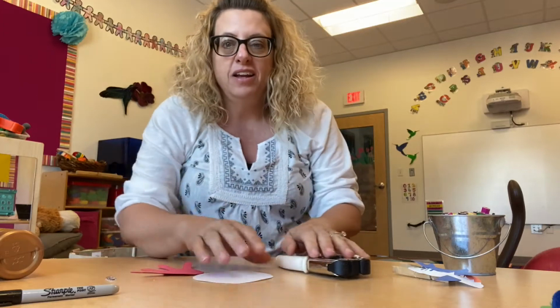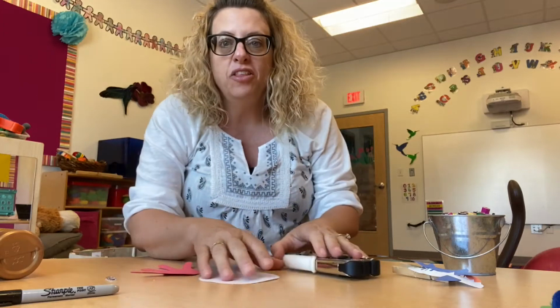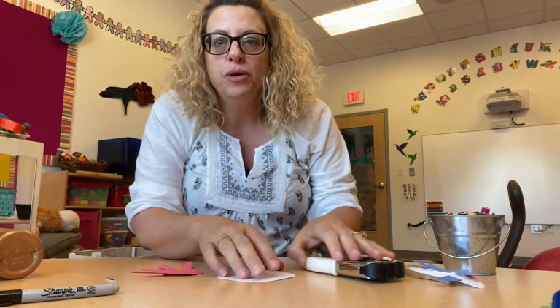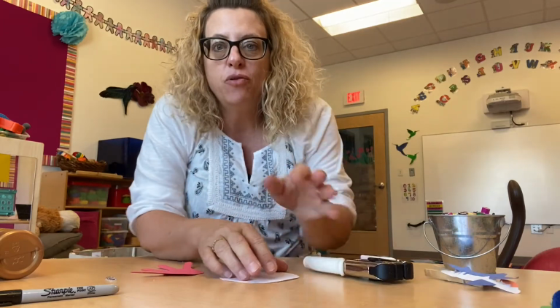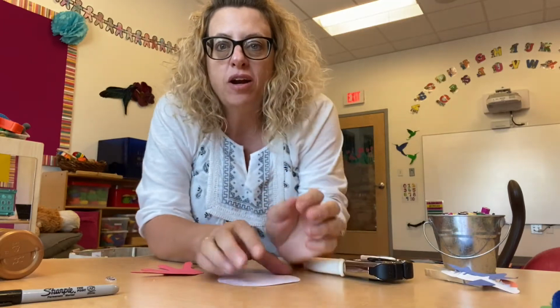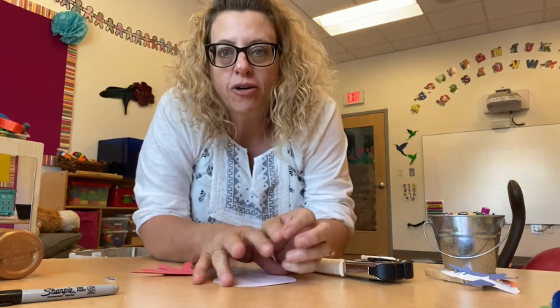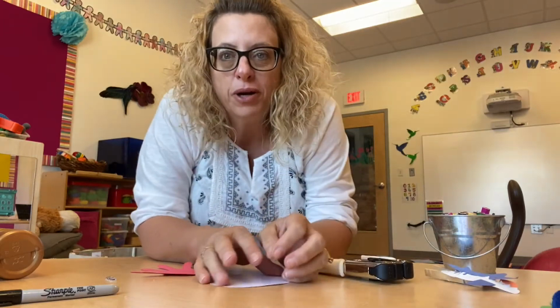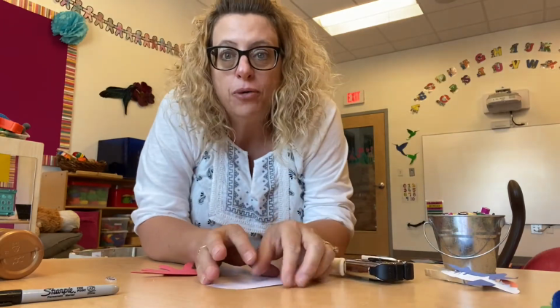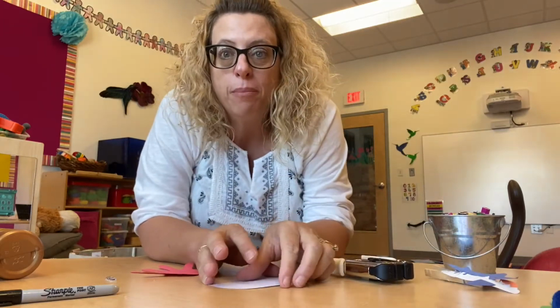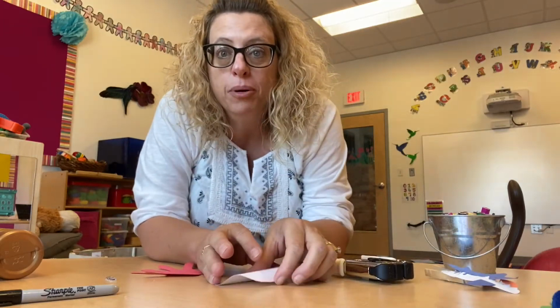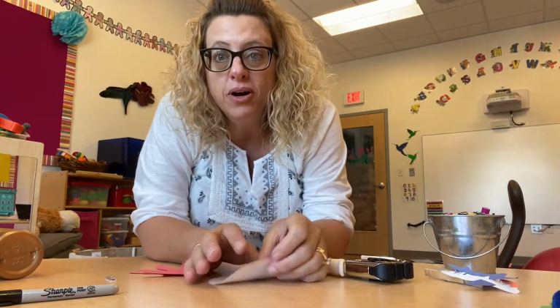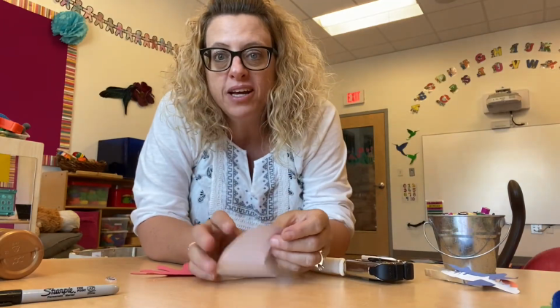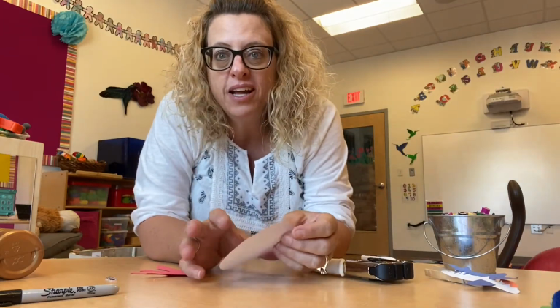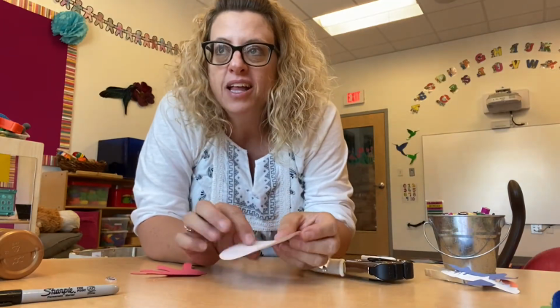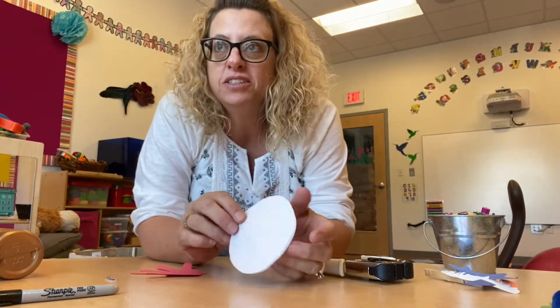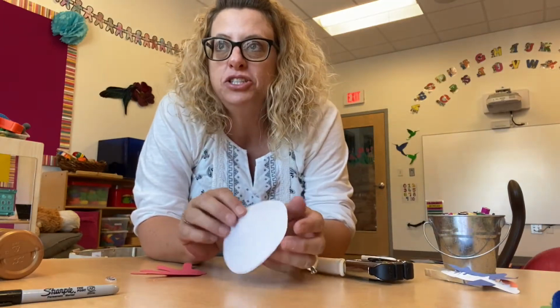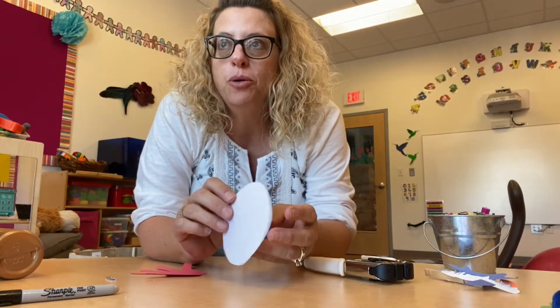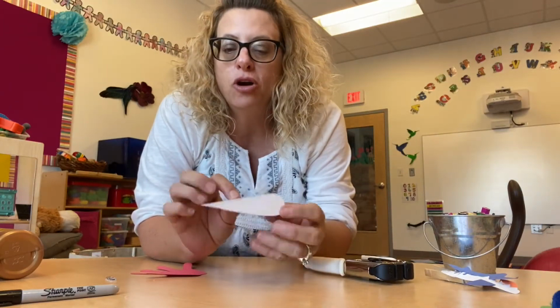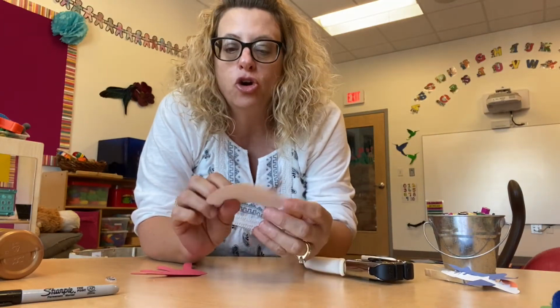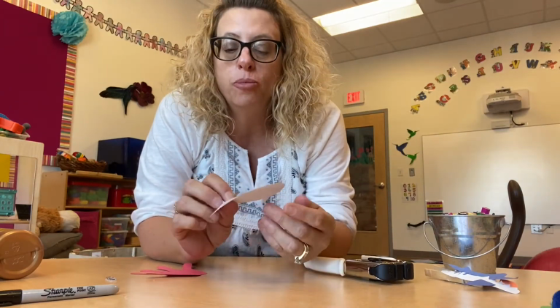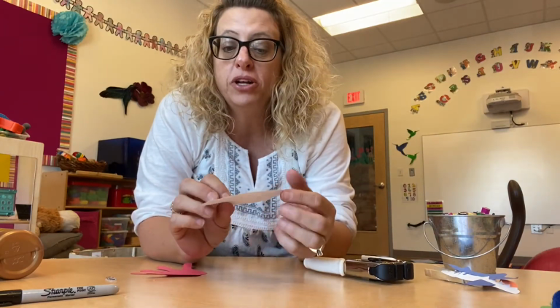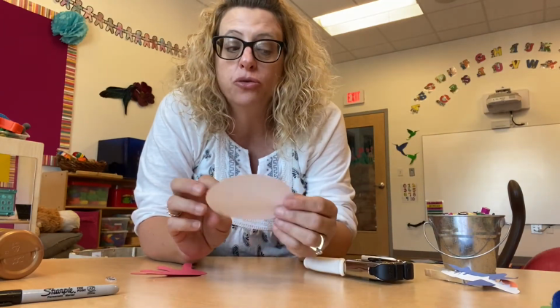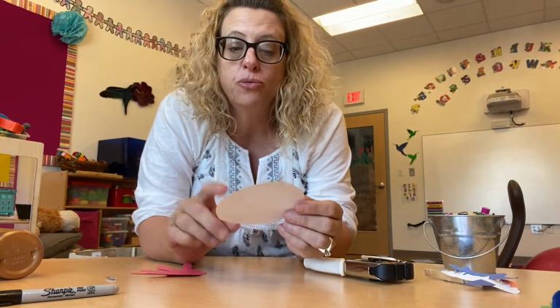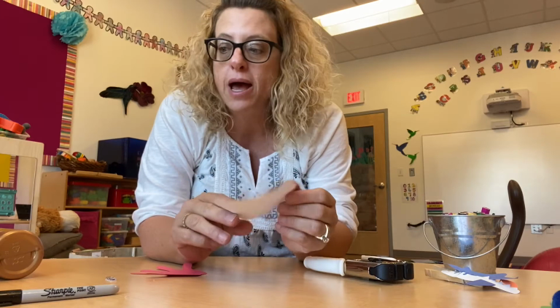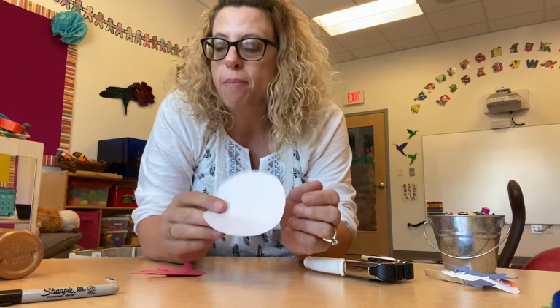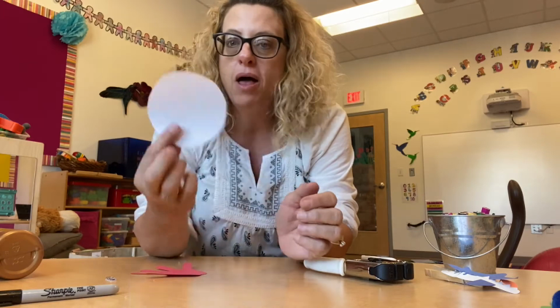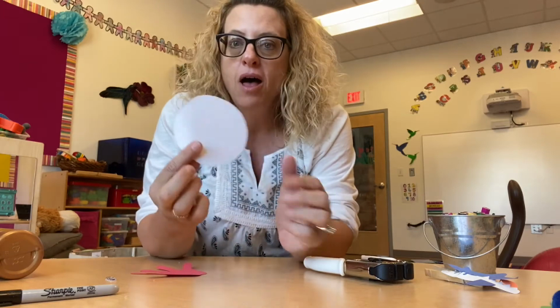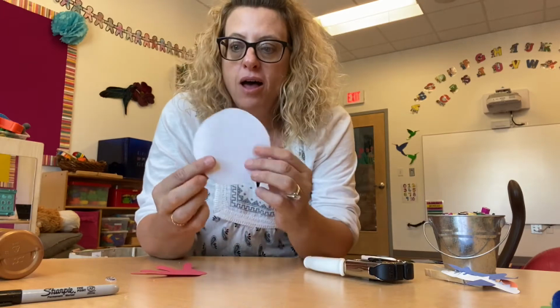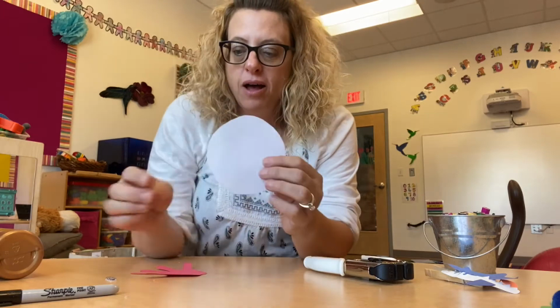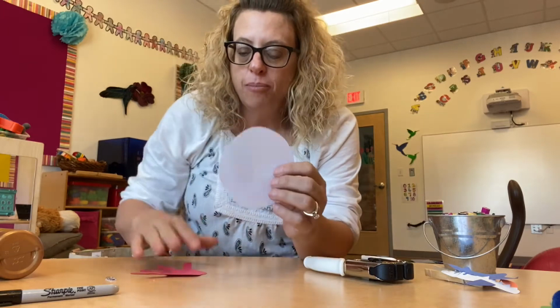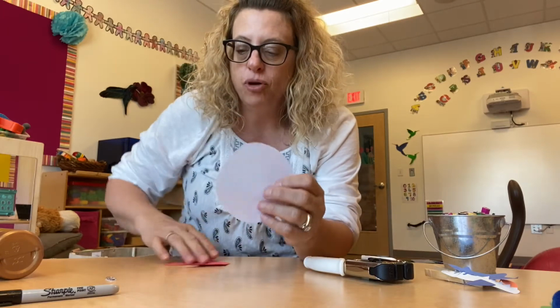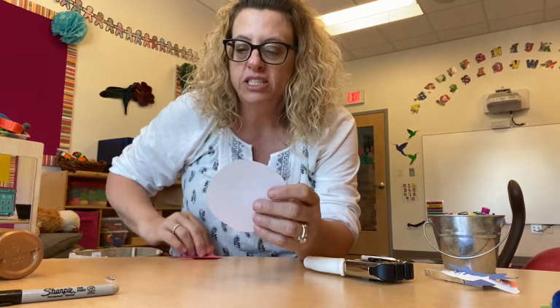Now that we've read our Hermit Crab book, let's do our Hermit Crab project.